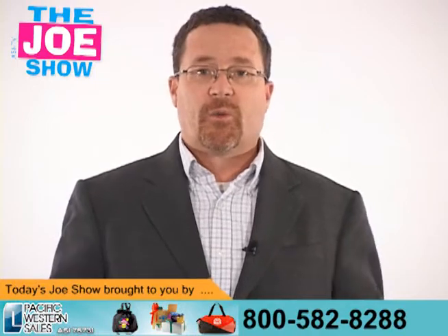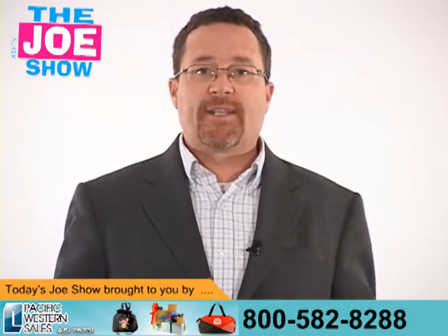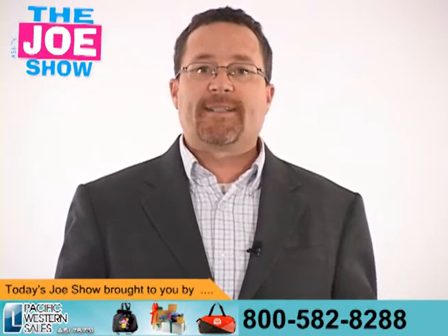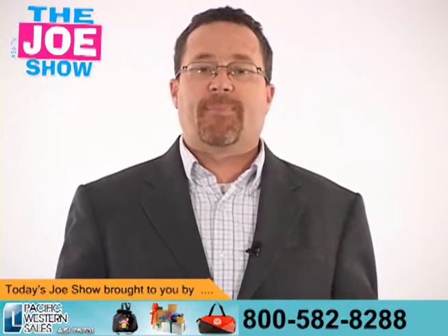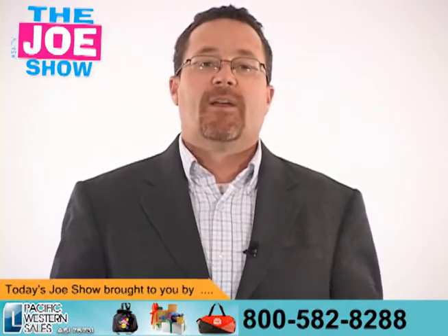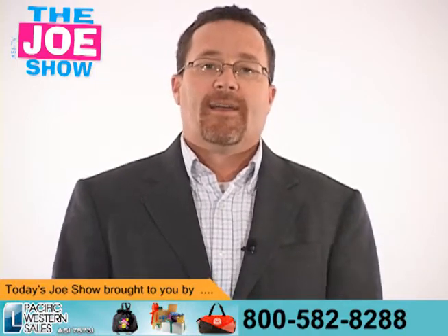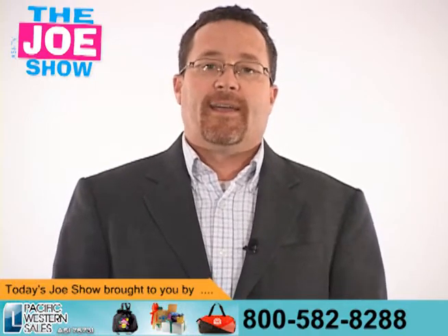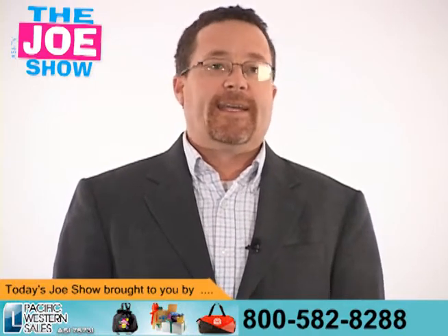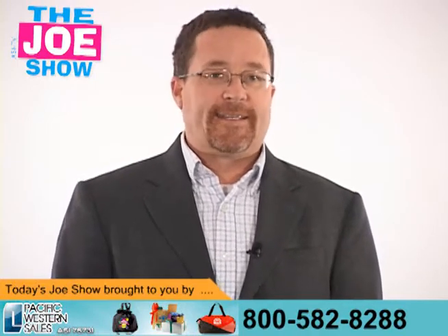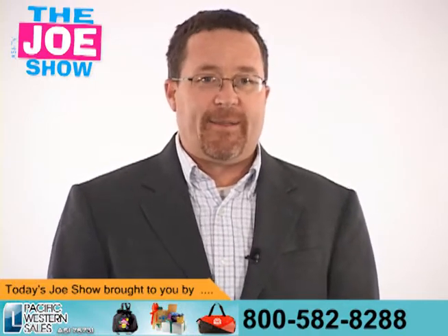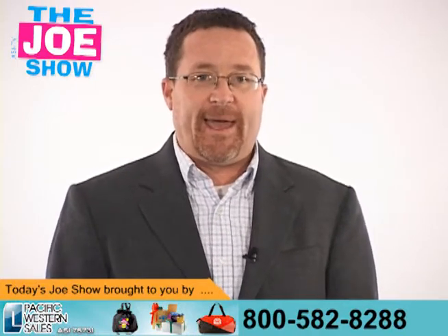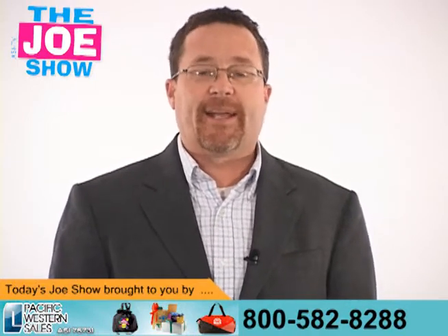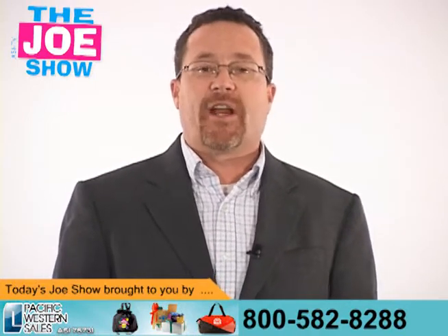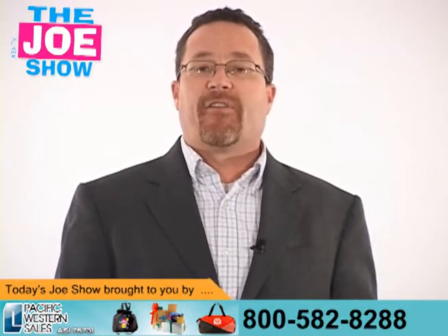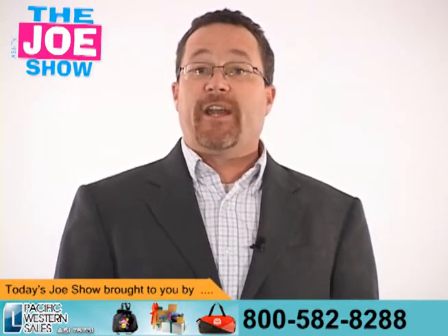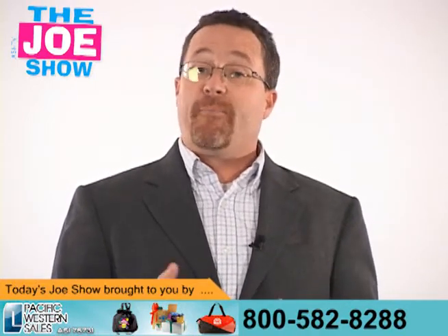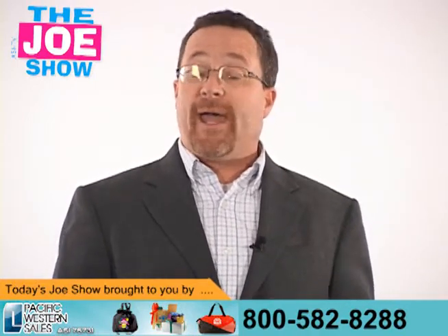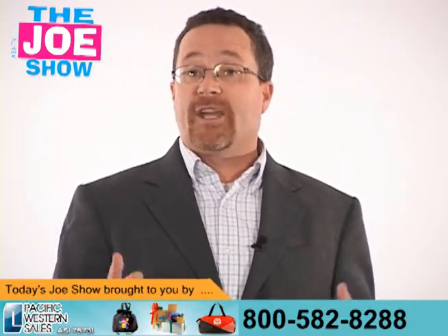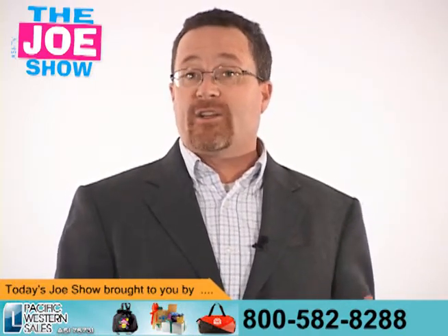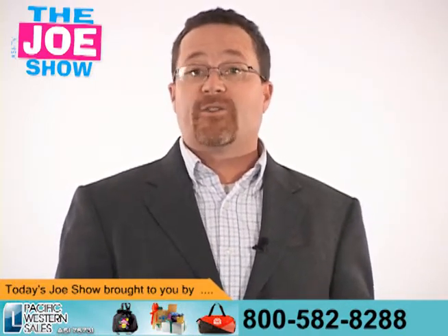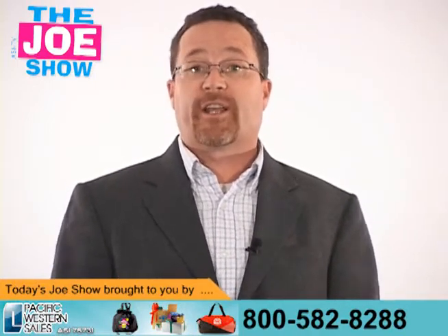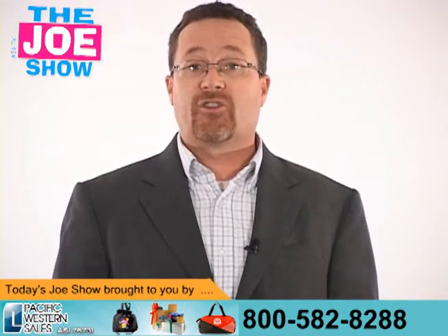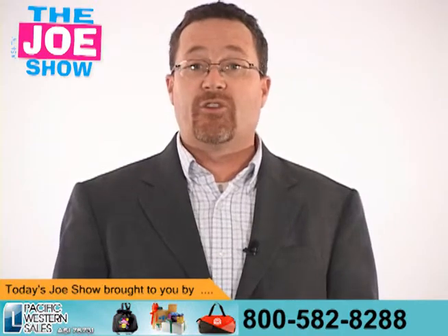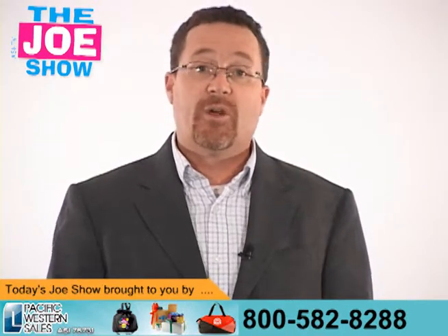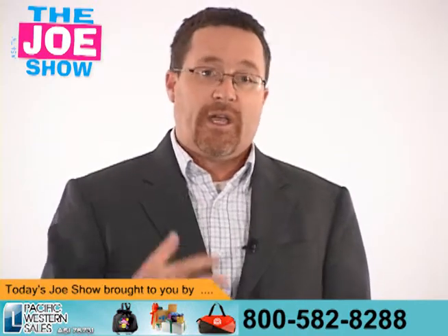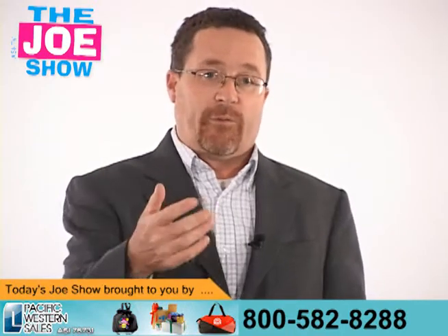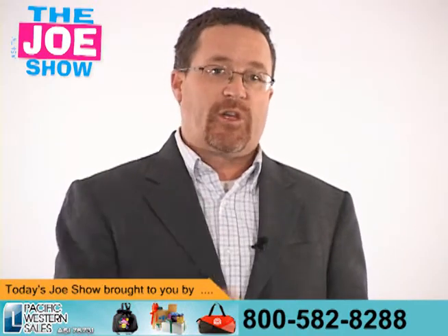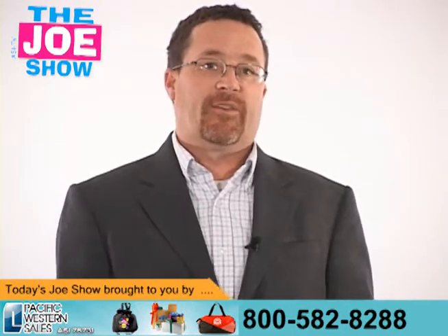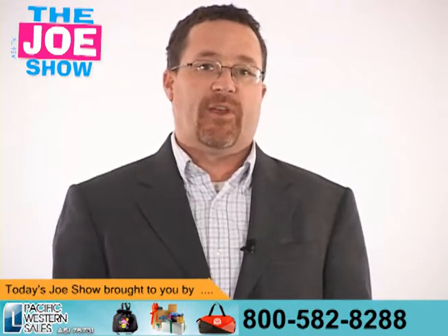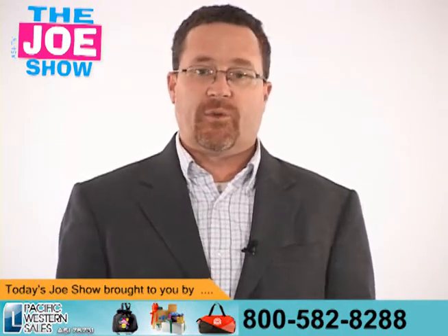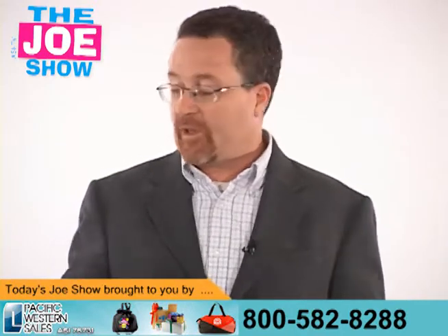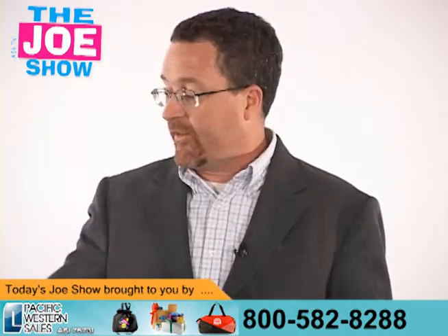So what's today's topic? It's in the bag. I have a variety of bags and totes that I'd like to show you, and hopefully you can make some sales with your clients.